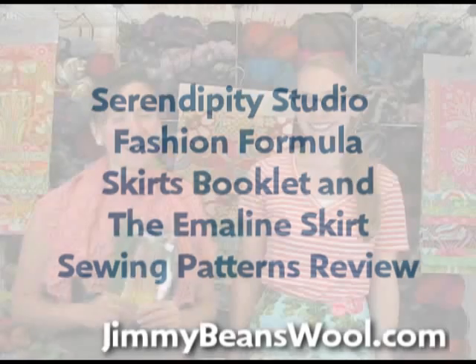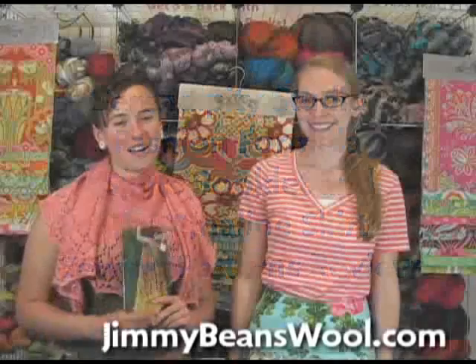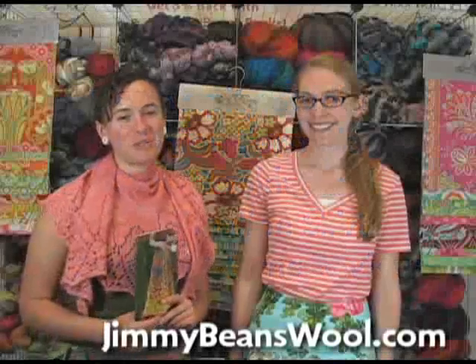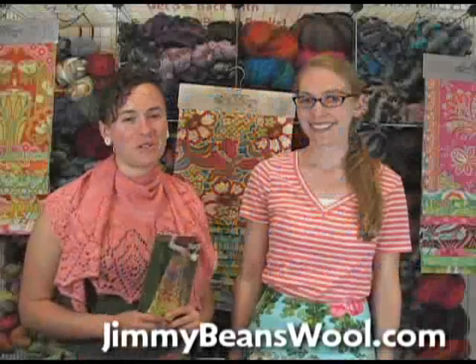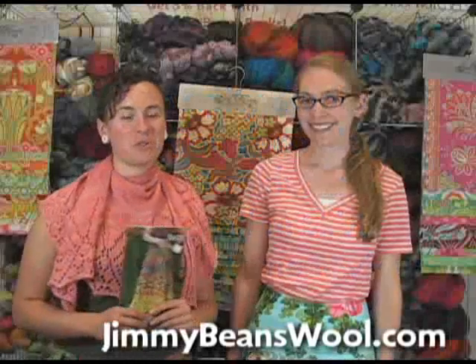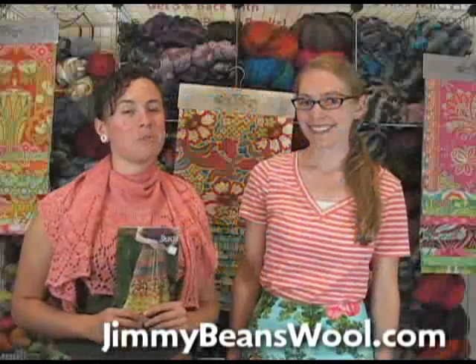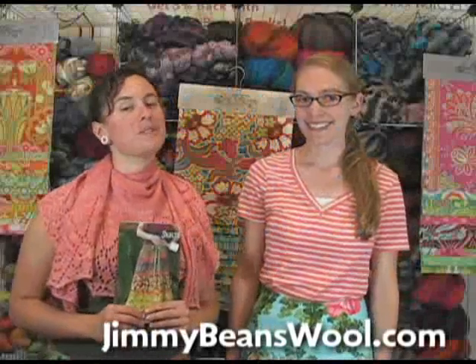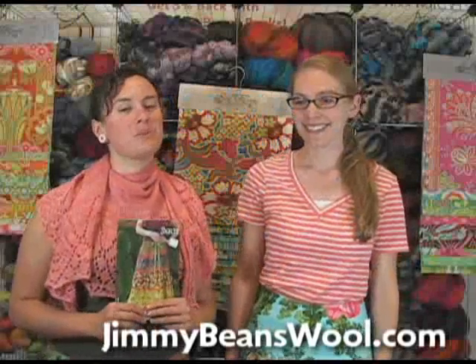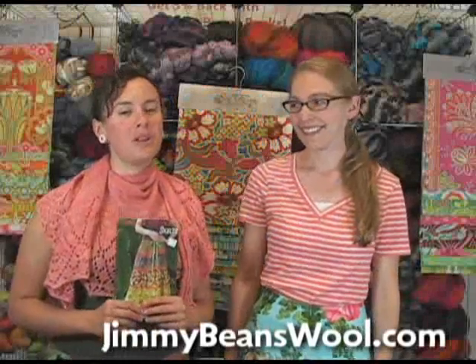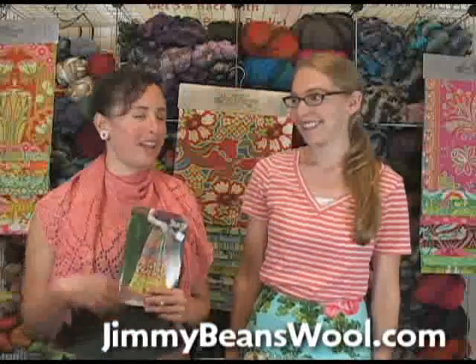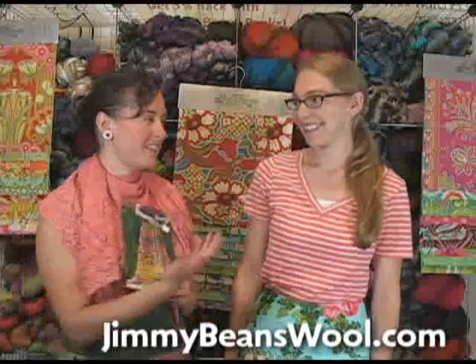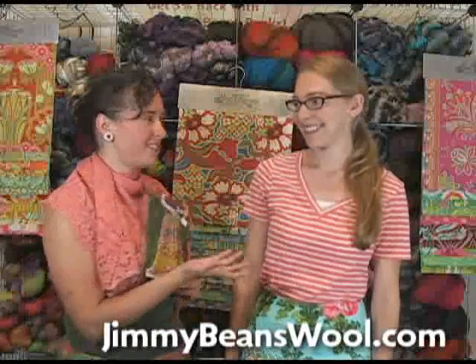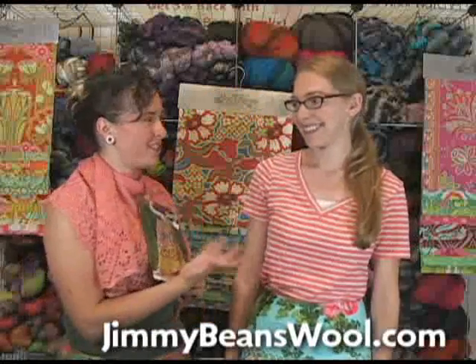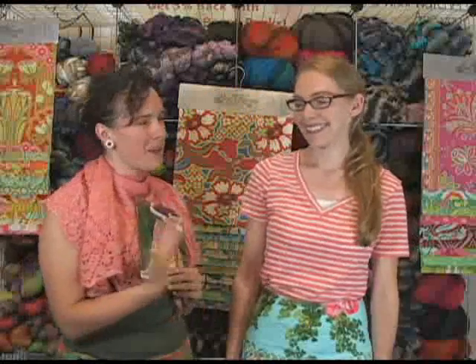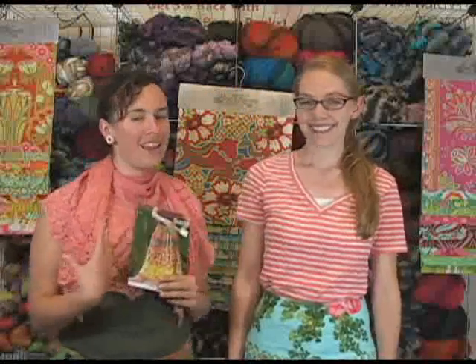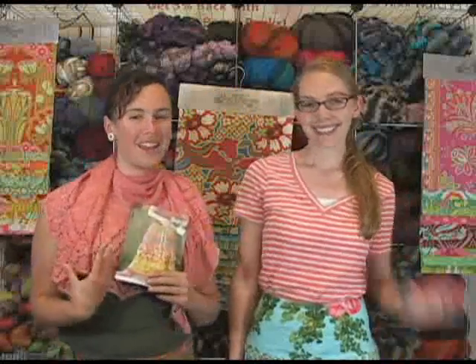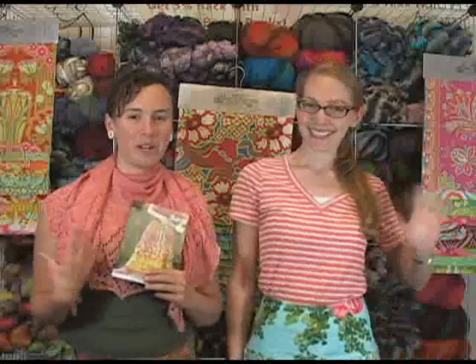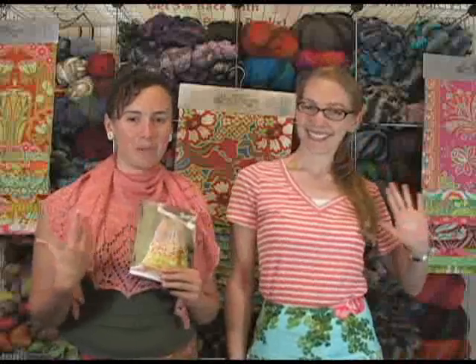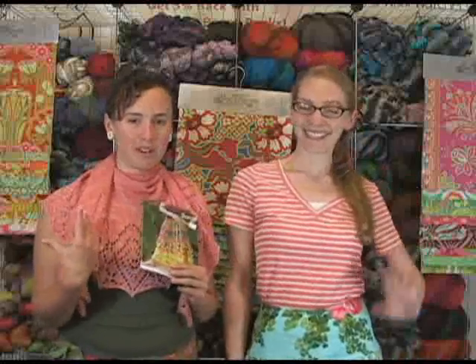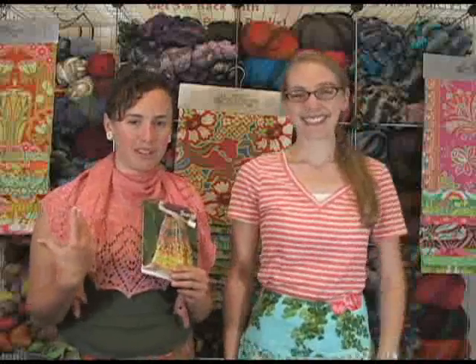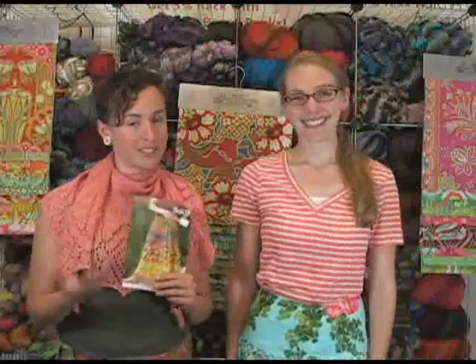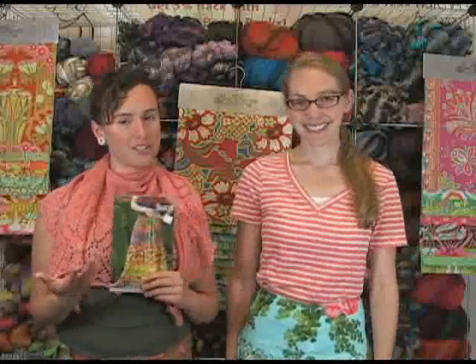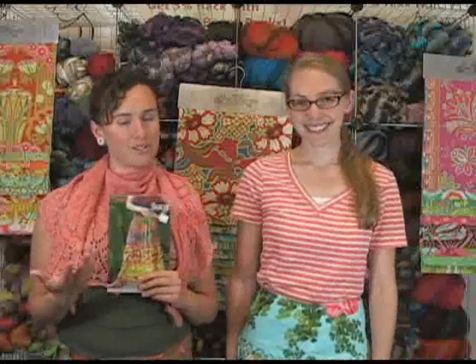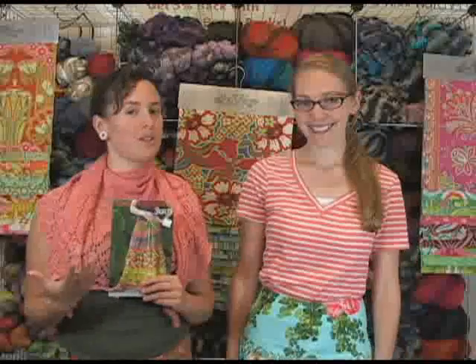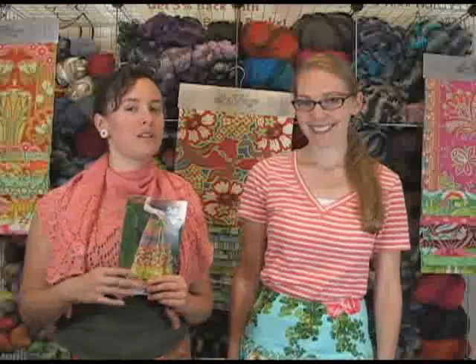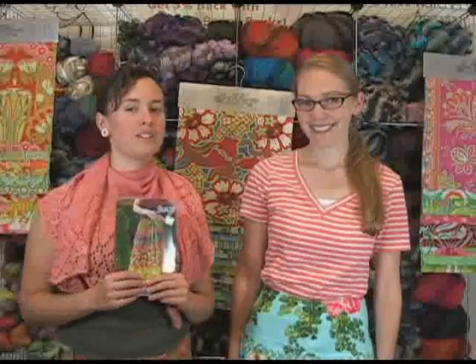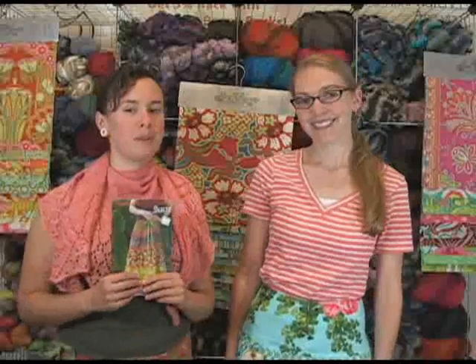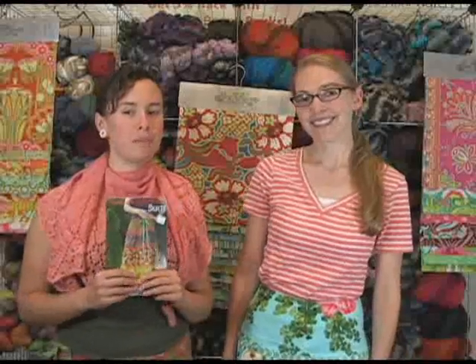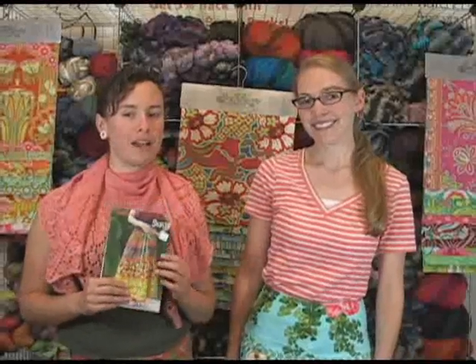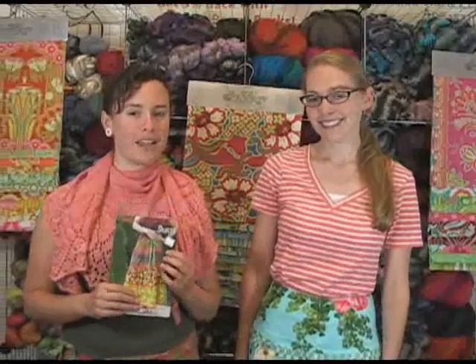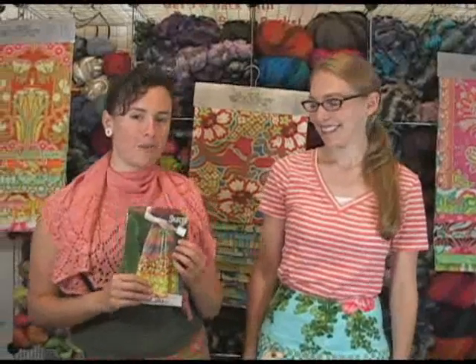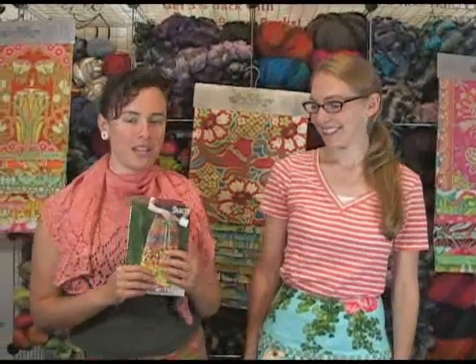Hi, I'm Sharon from Jimmy Beans Wool and this is Gina May, and we're here modeling skirts from Sew Serendipity by Kay Witt.